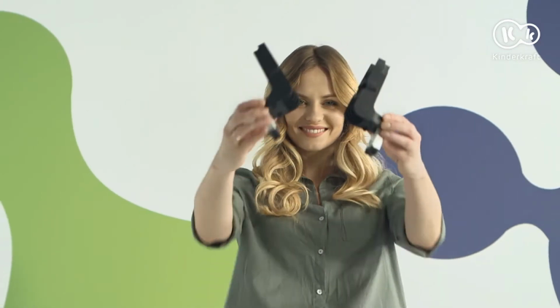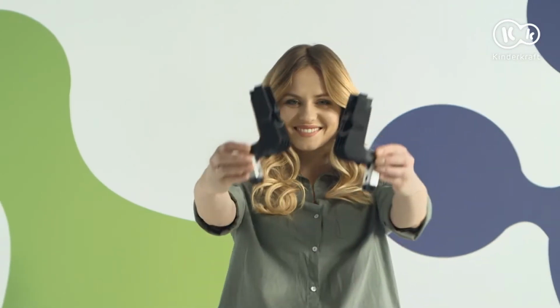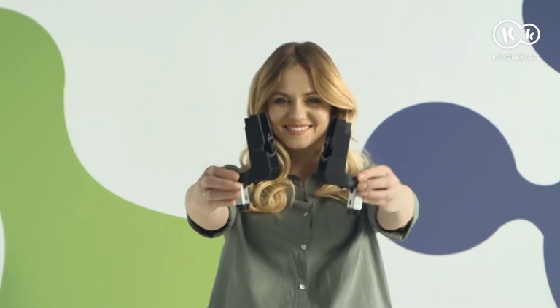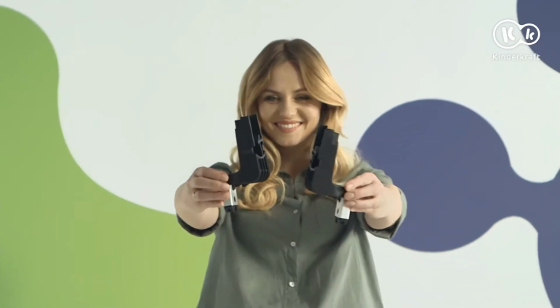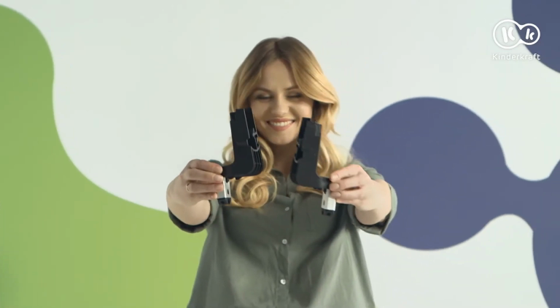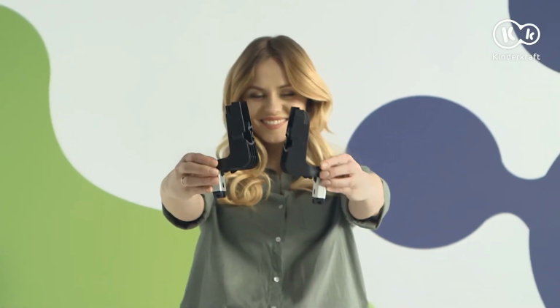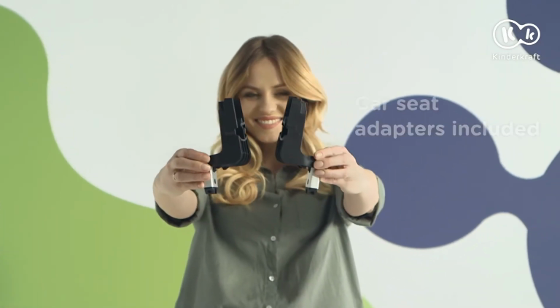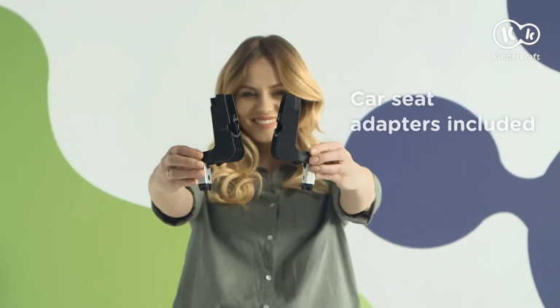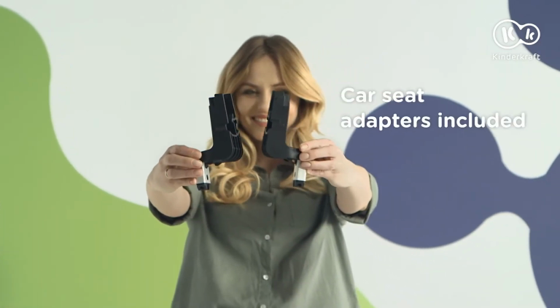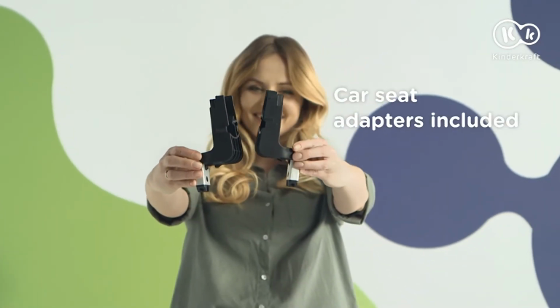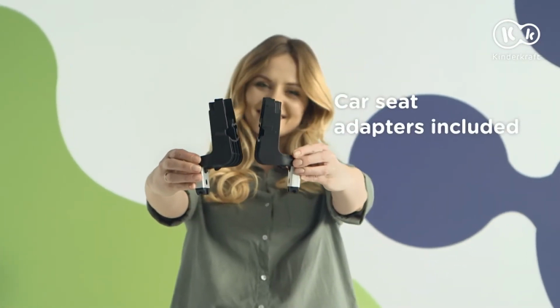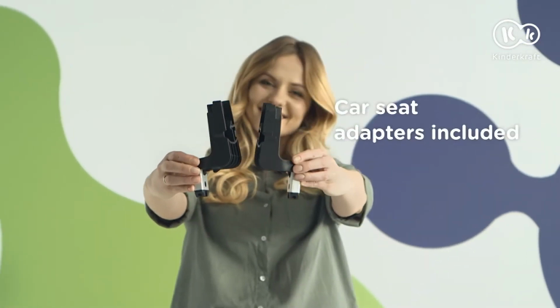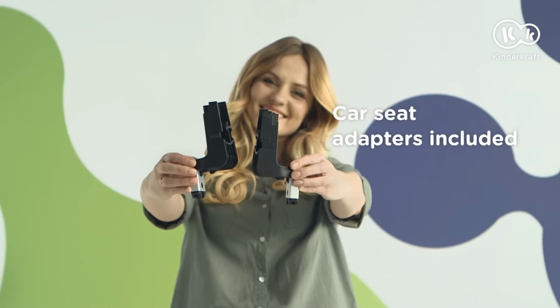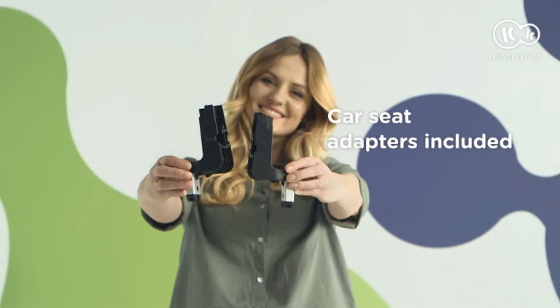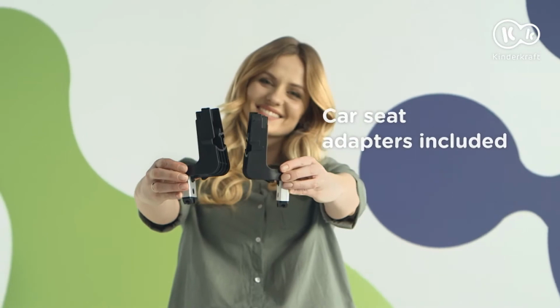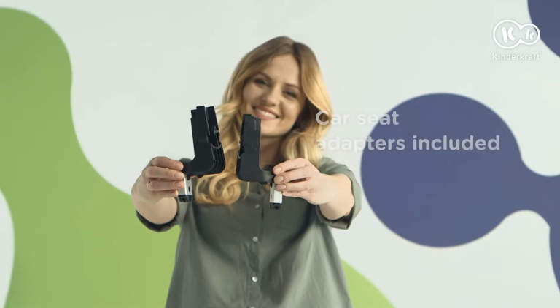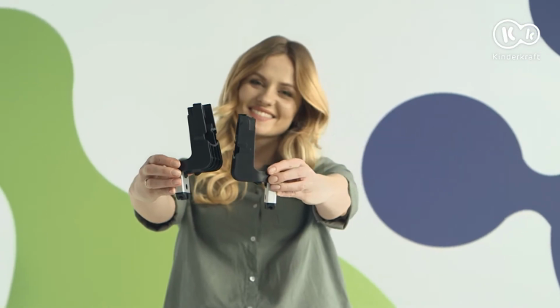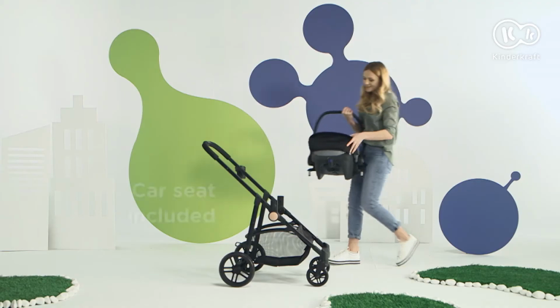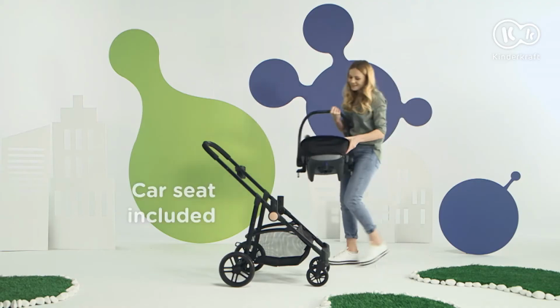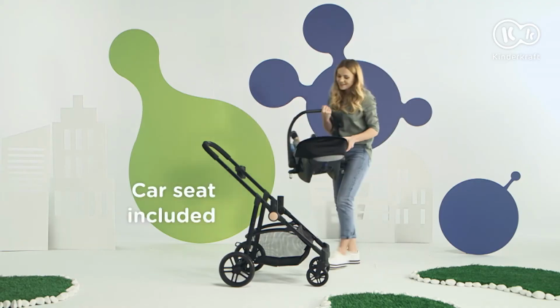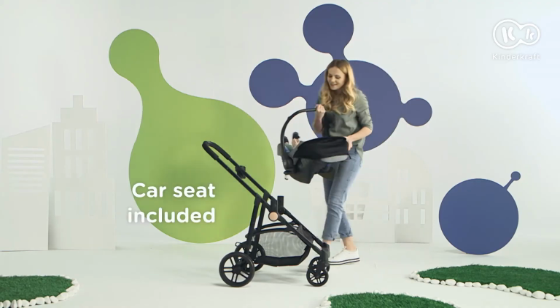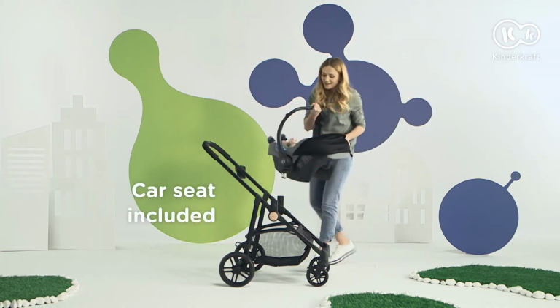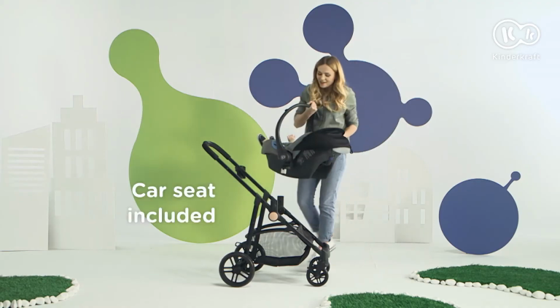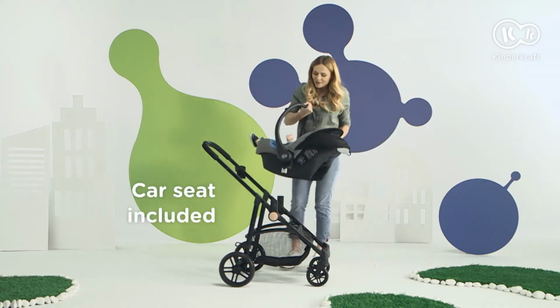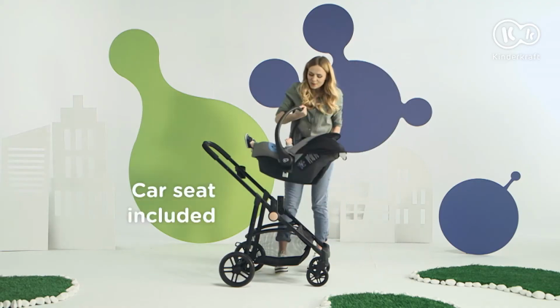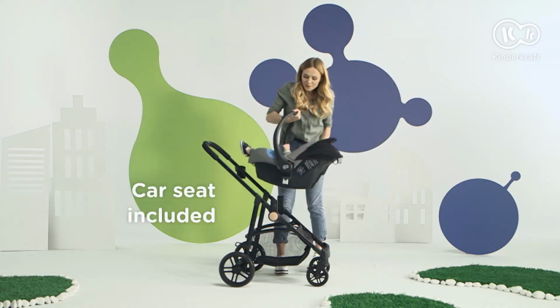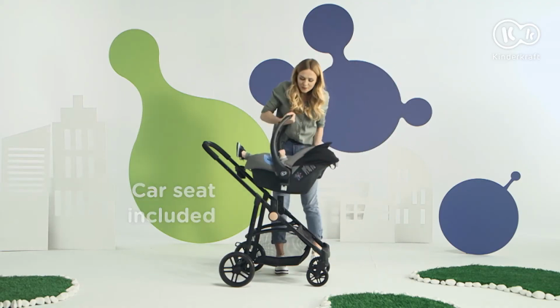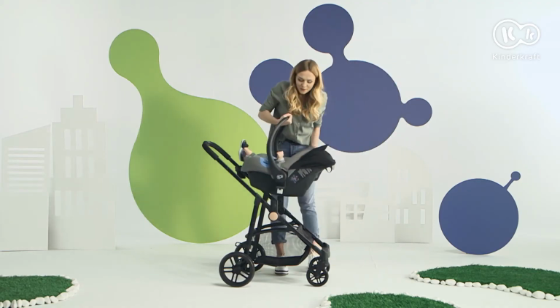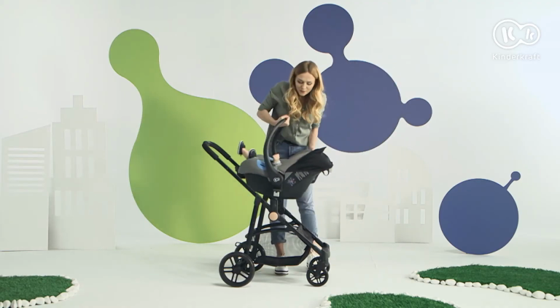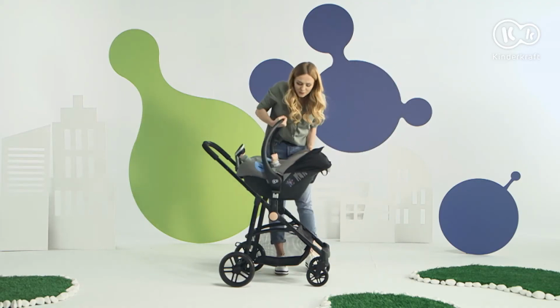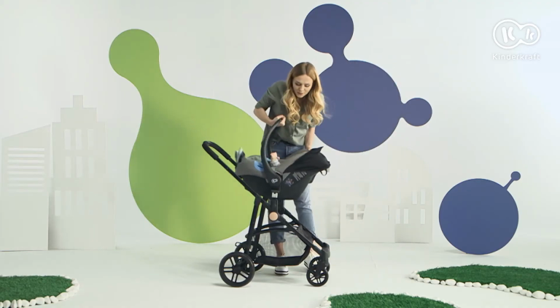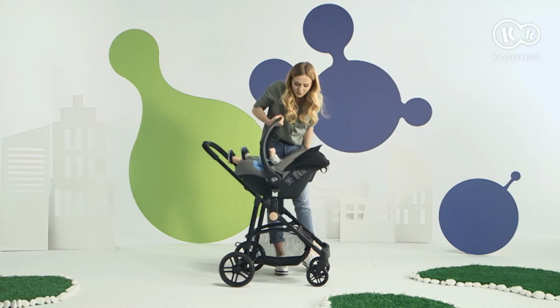Included are adapters for car seats, so it's easy to jump out of the car for a quick walk.